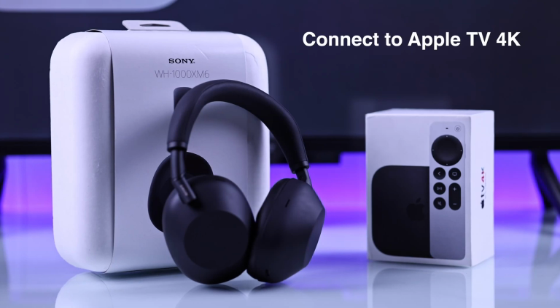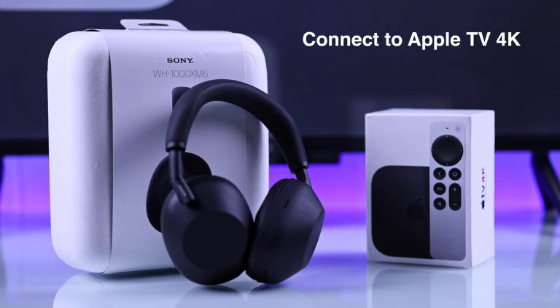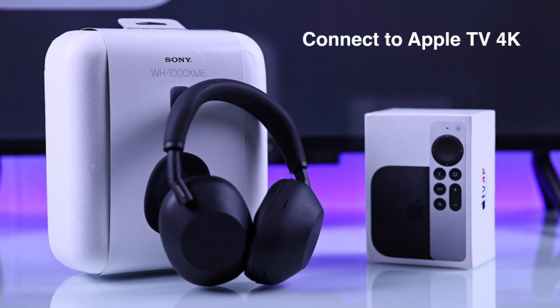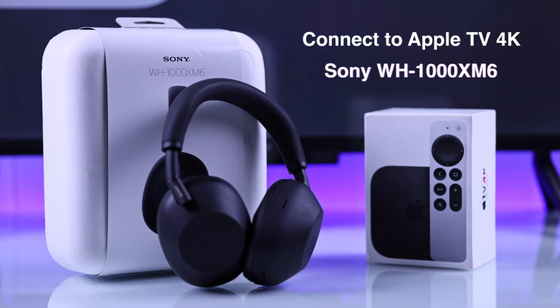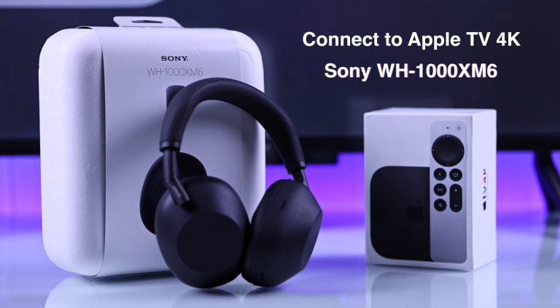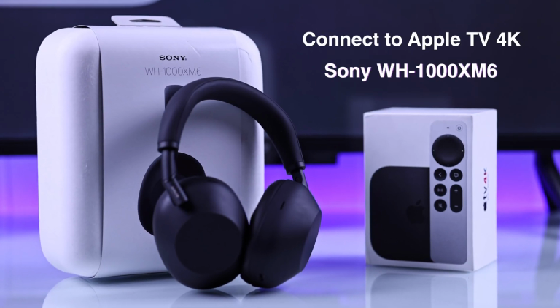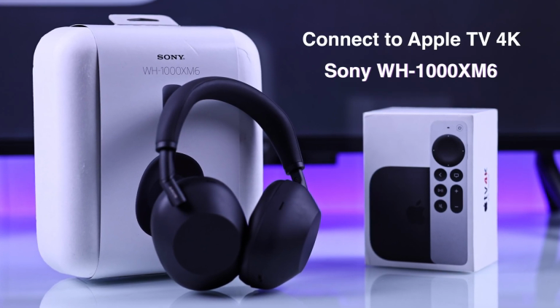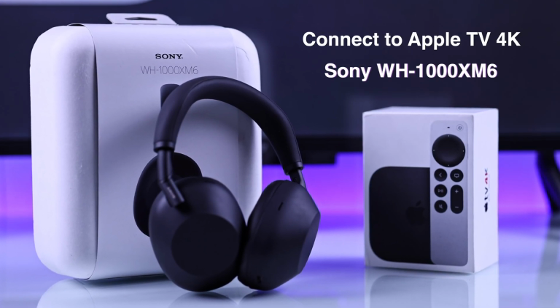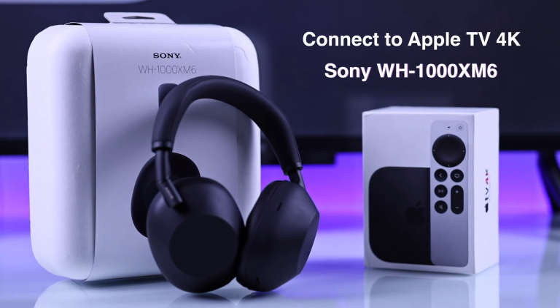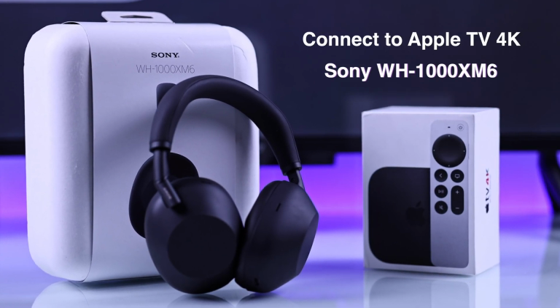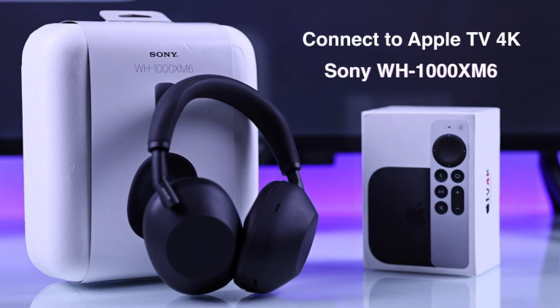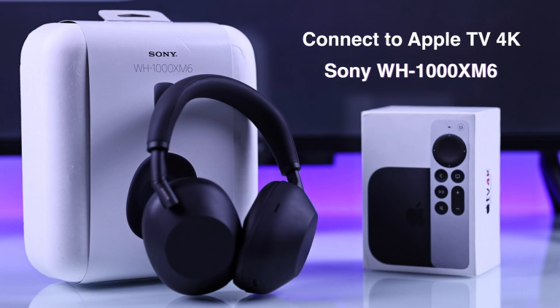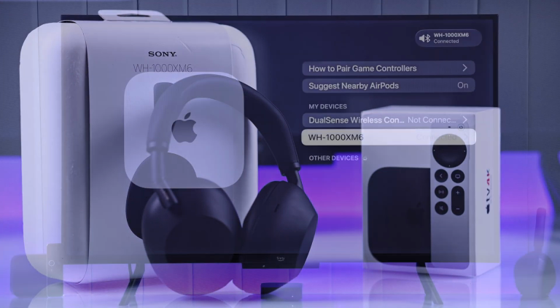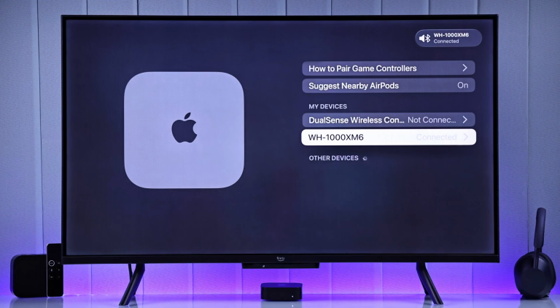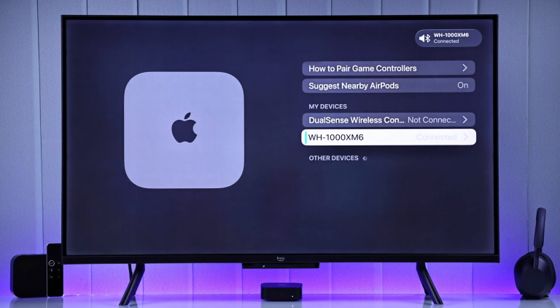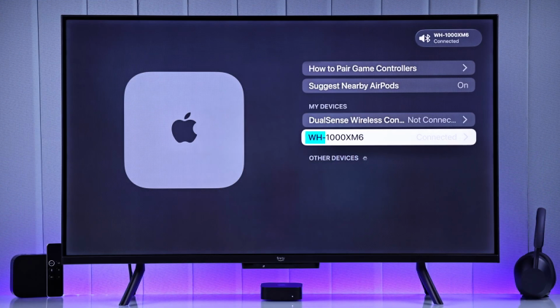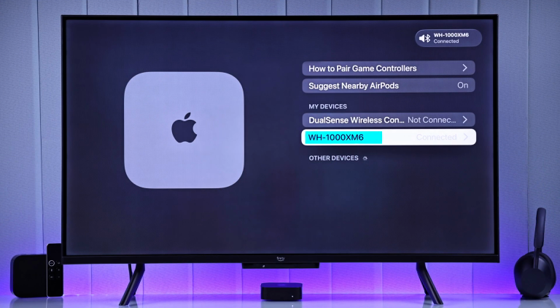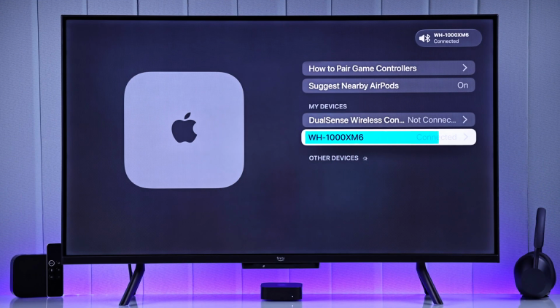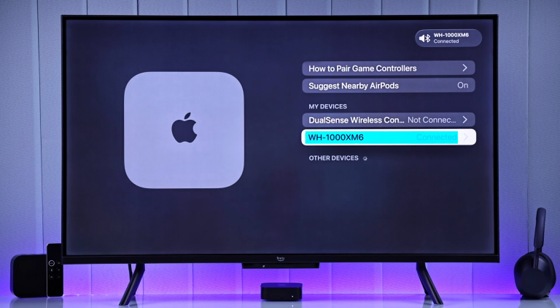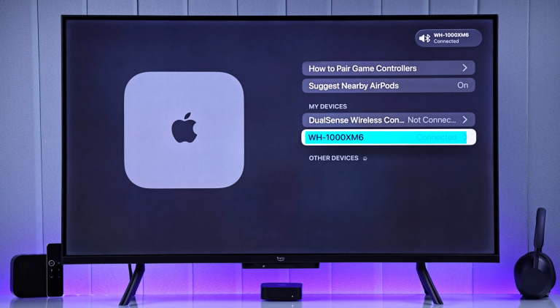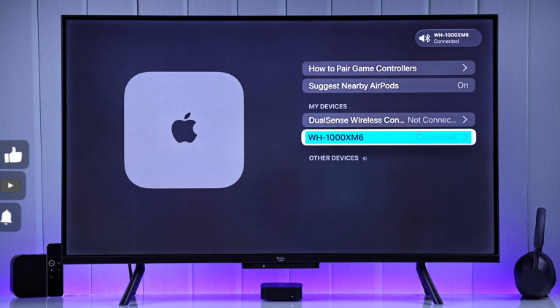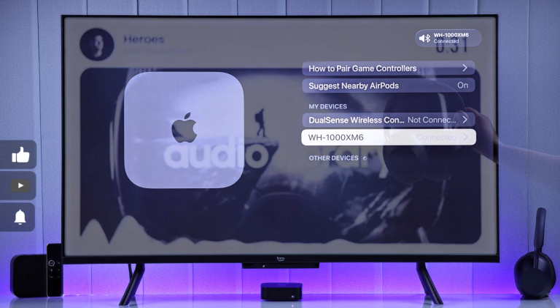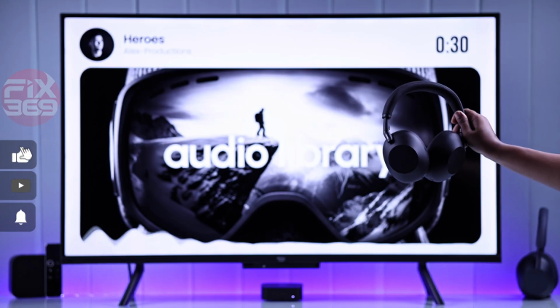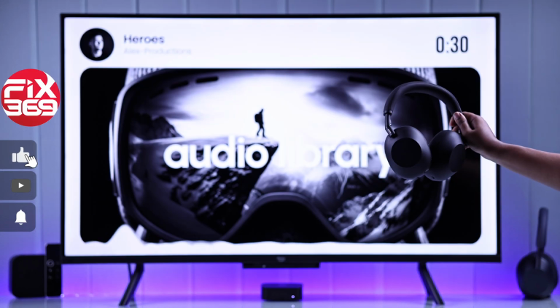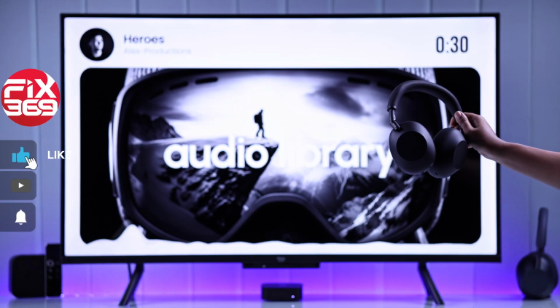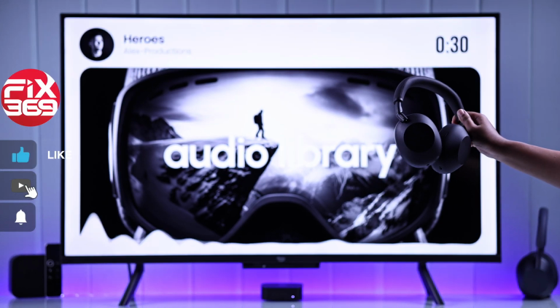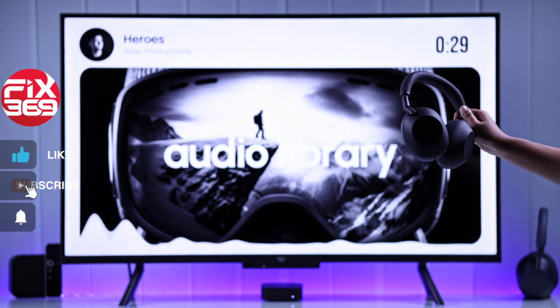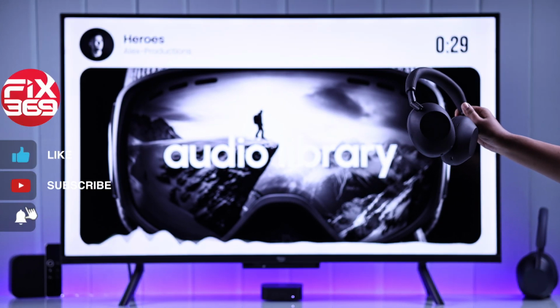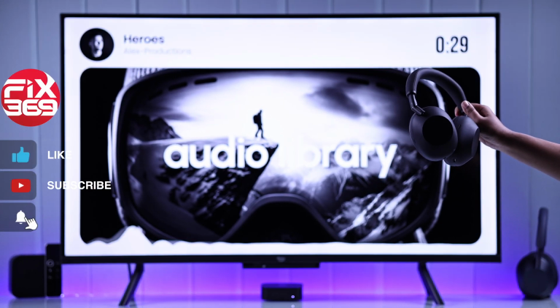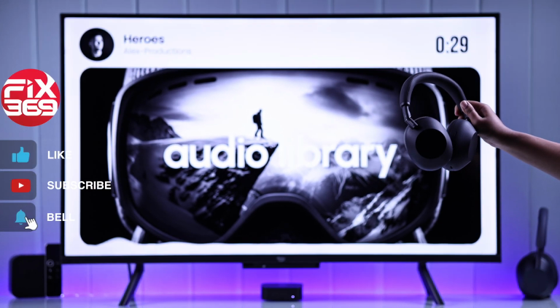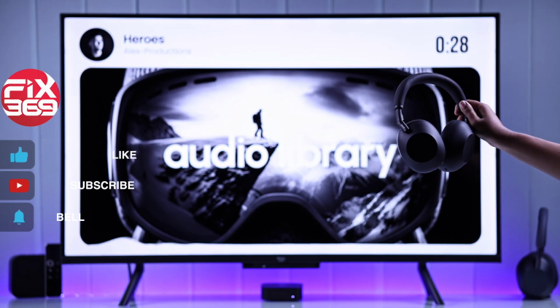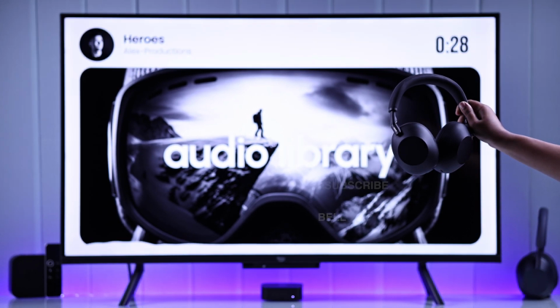Want to enjoy your Apple TV with your Sony WH-1000XM6 headphones? Here's a quick and easy way to connect and pair them up.